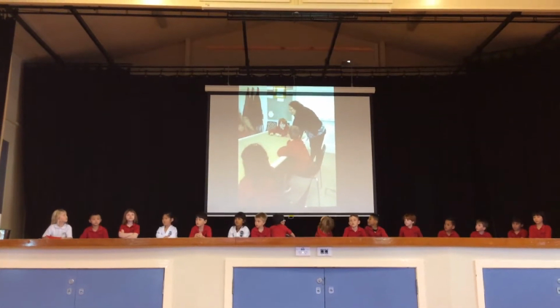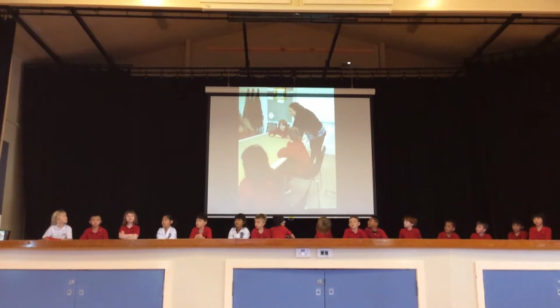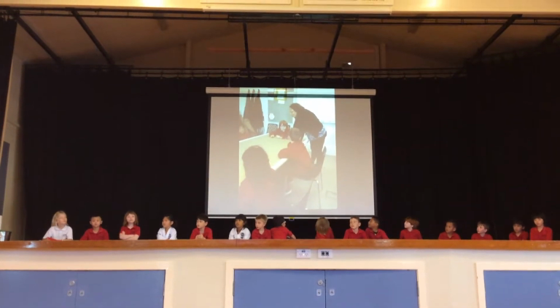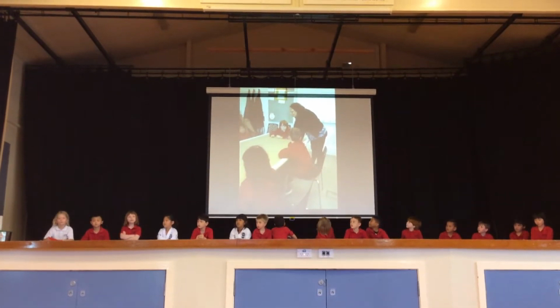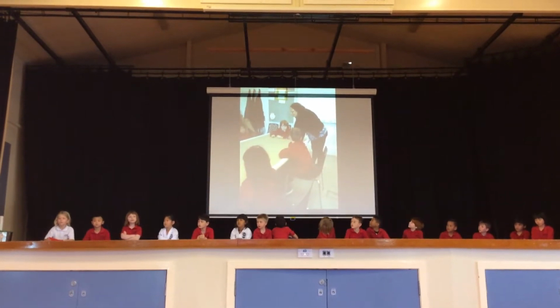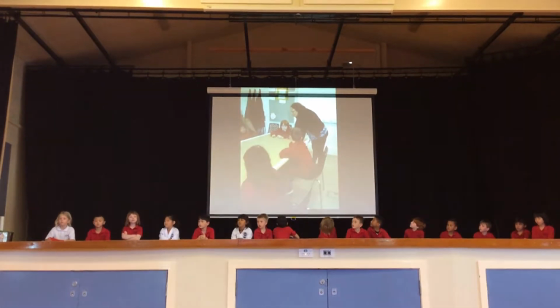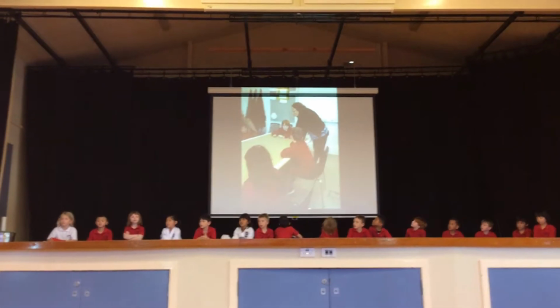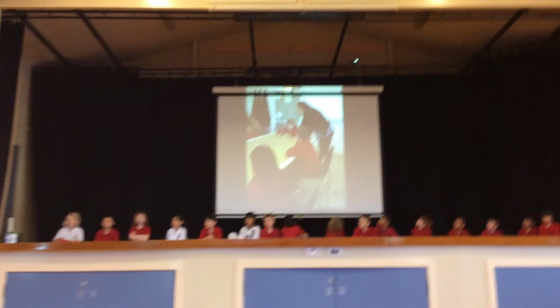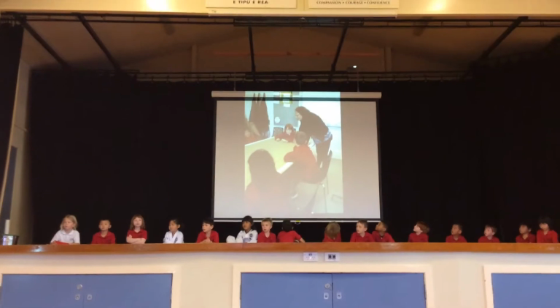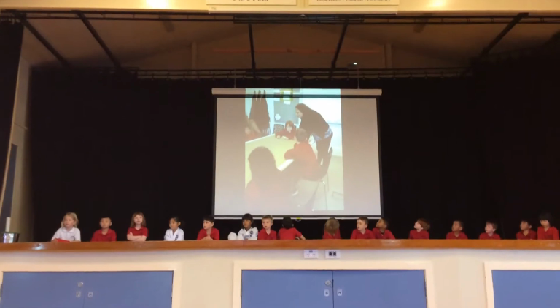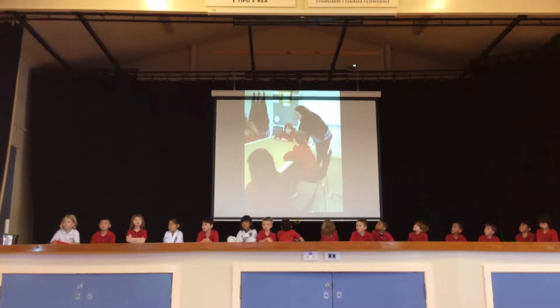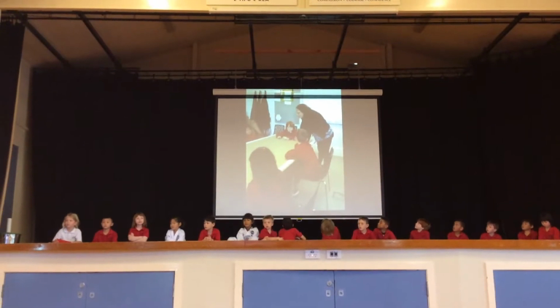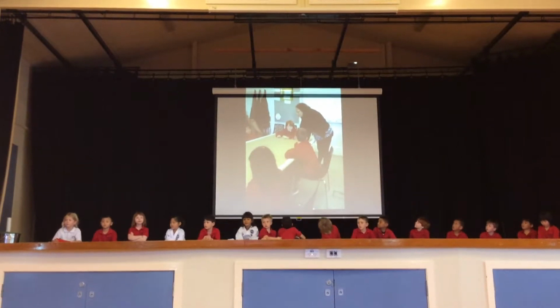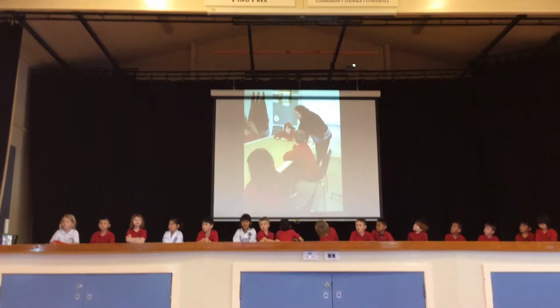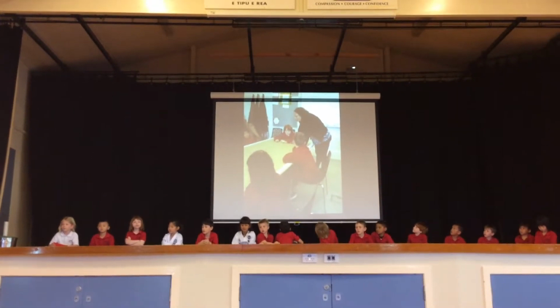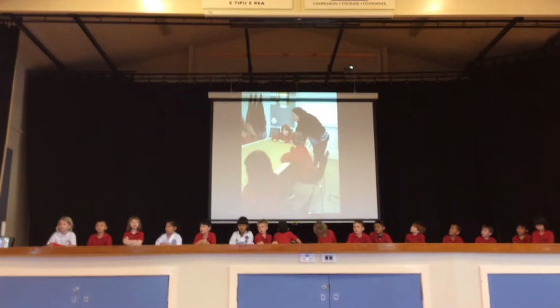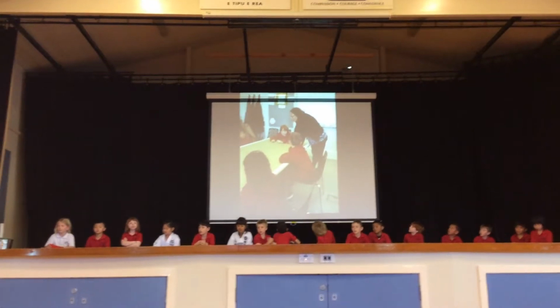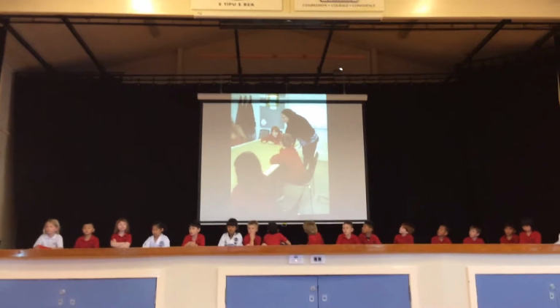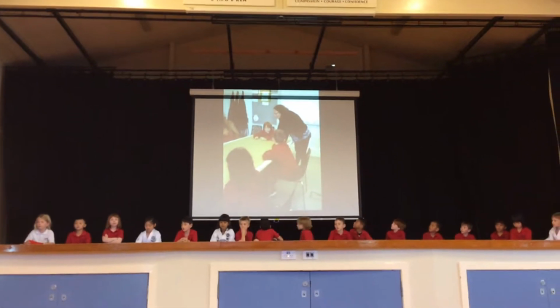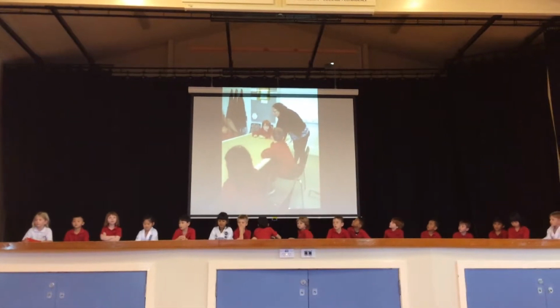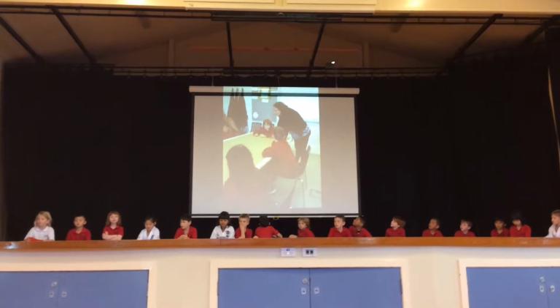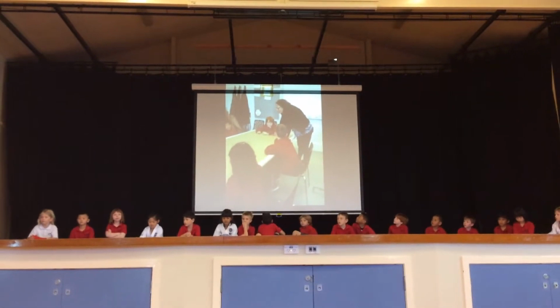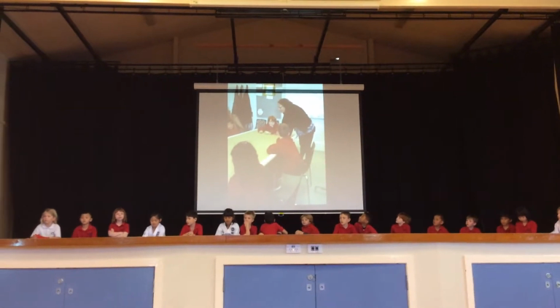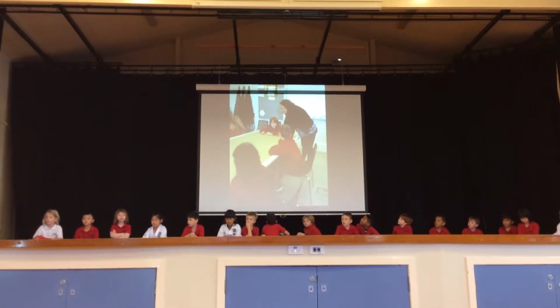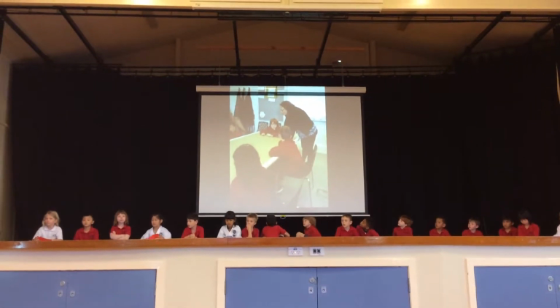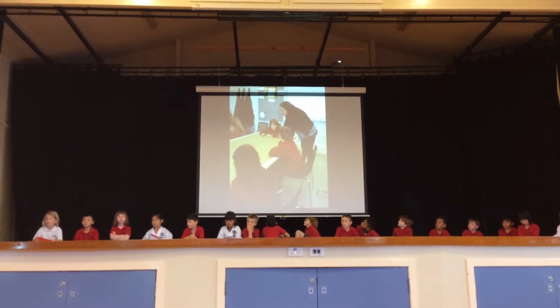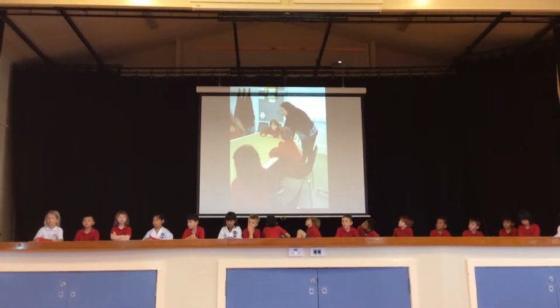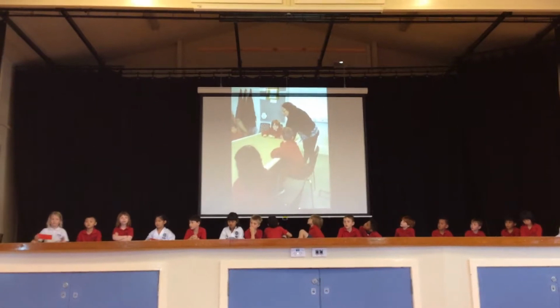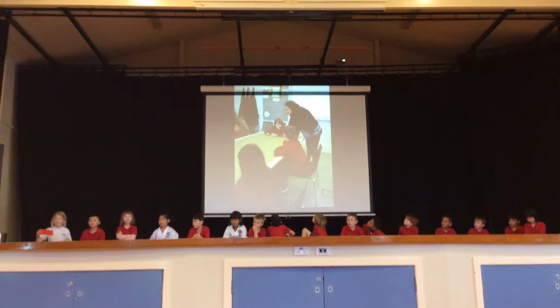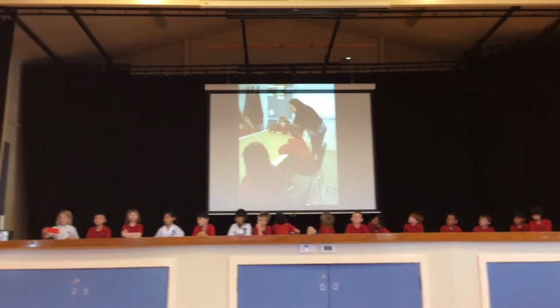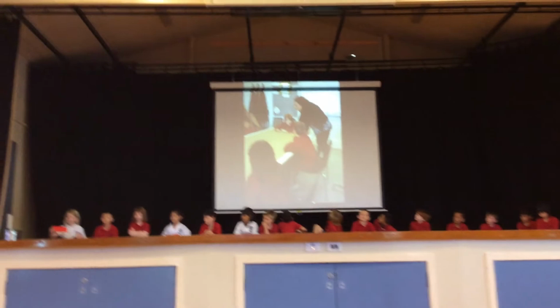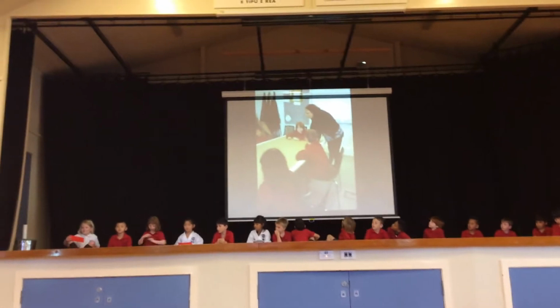When we got back to school, we wrote instructions for how to make a mask. These are Amy's instructions.